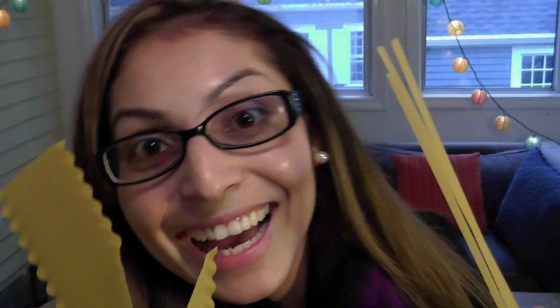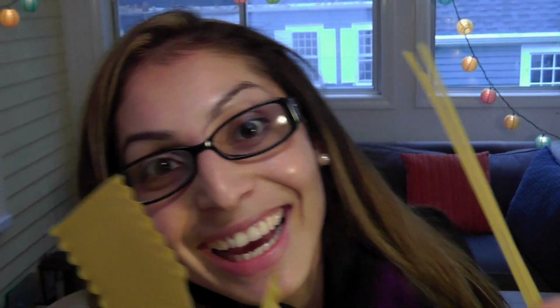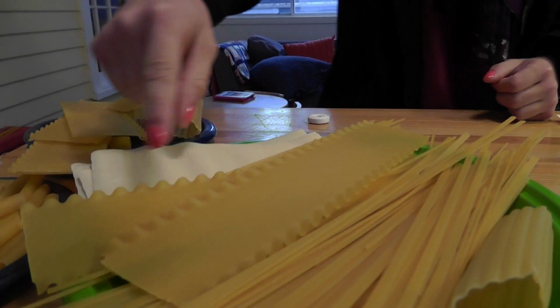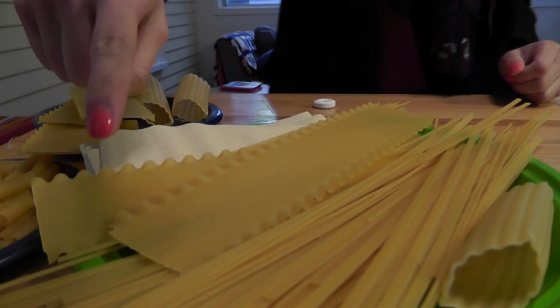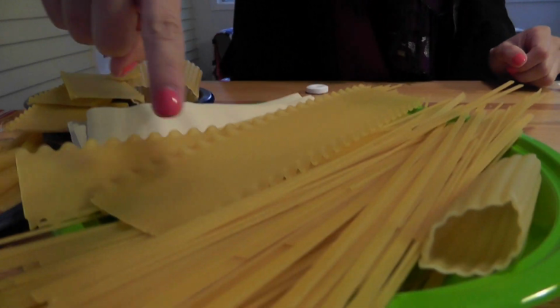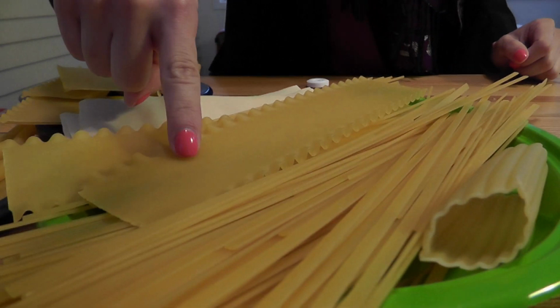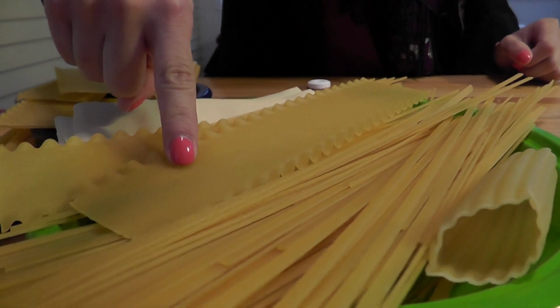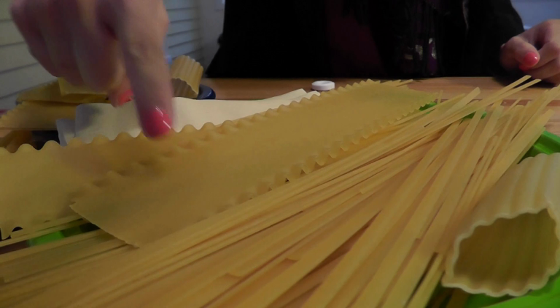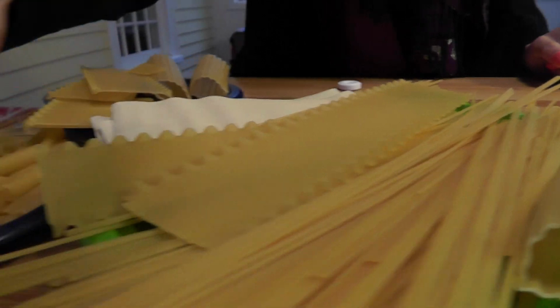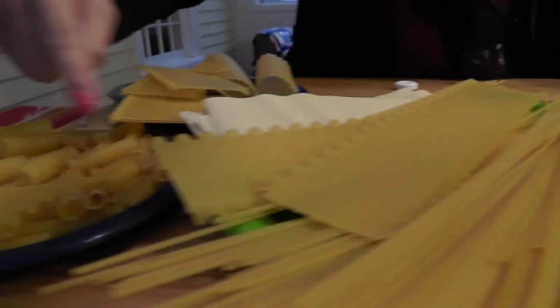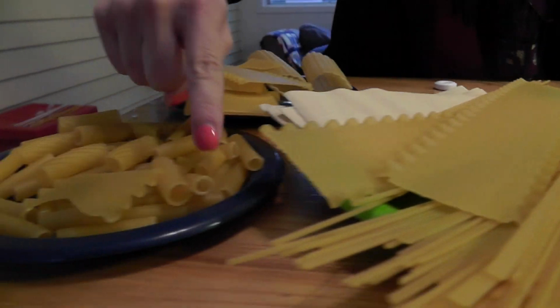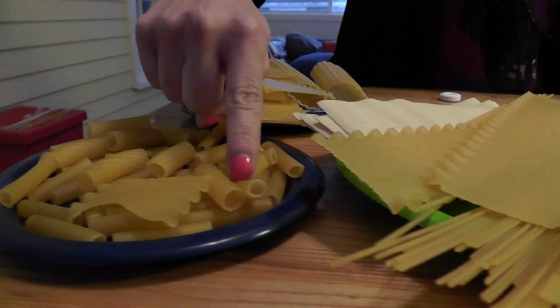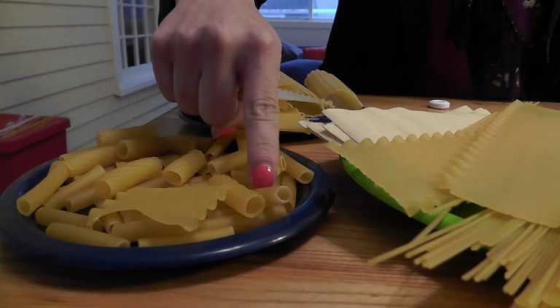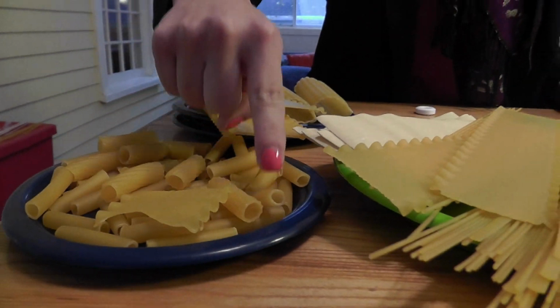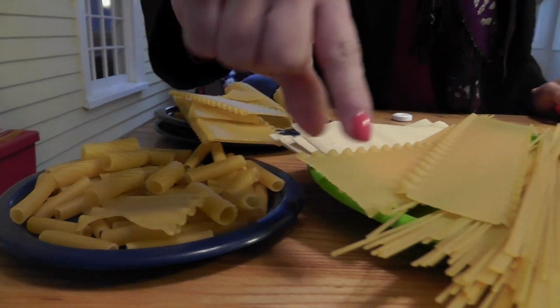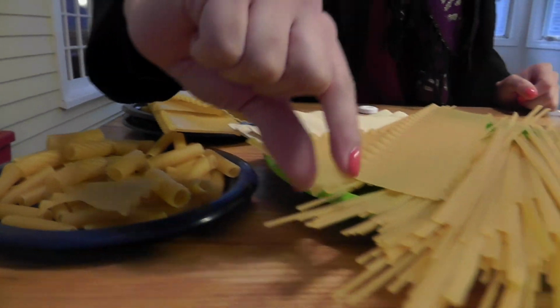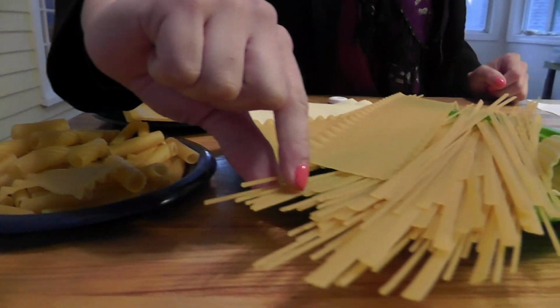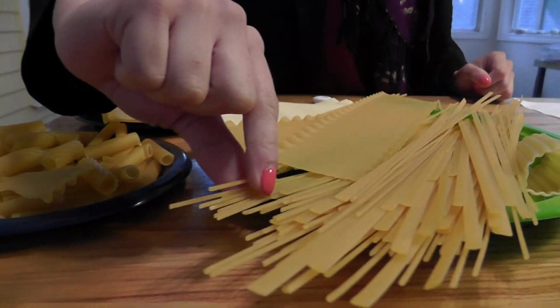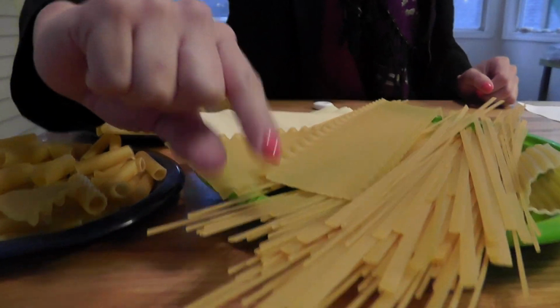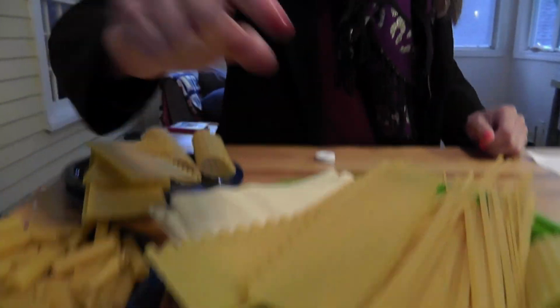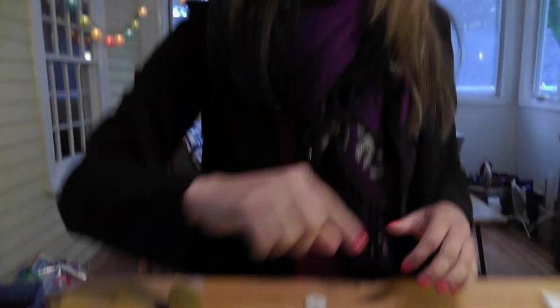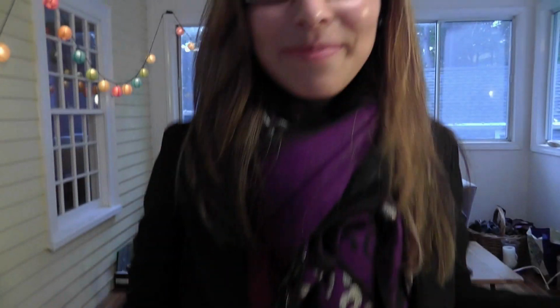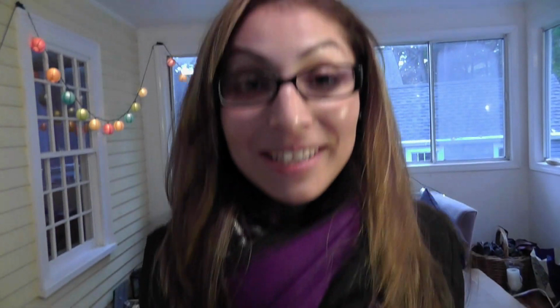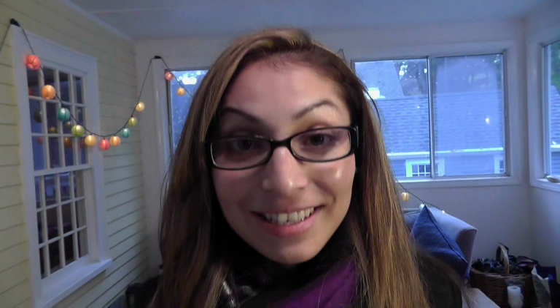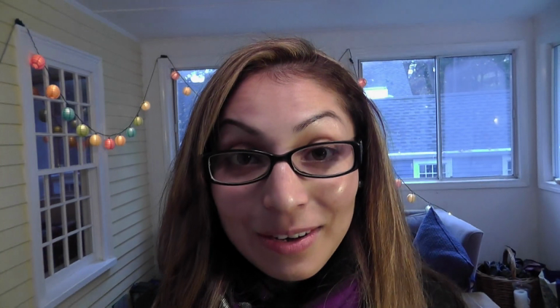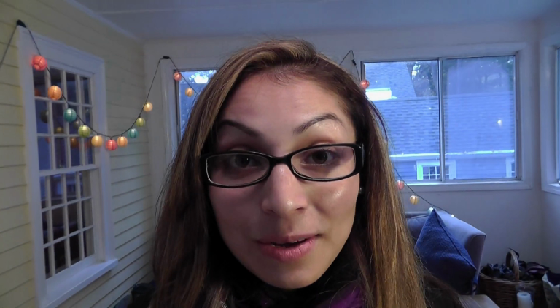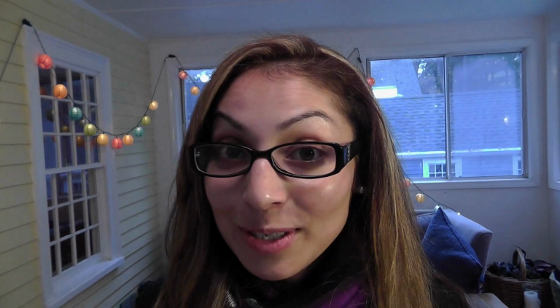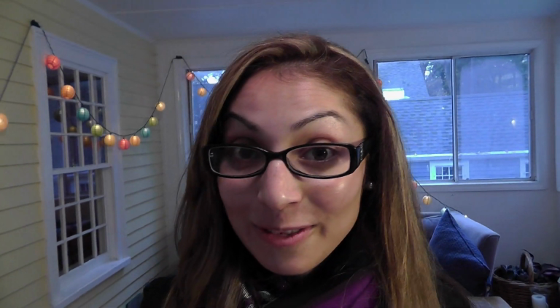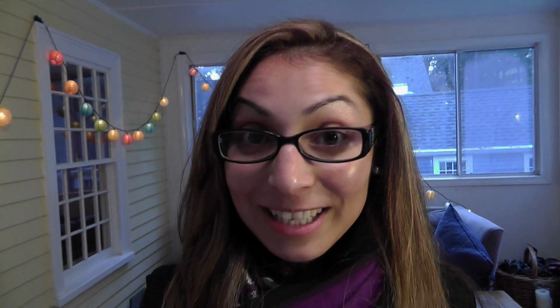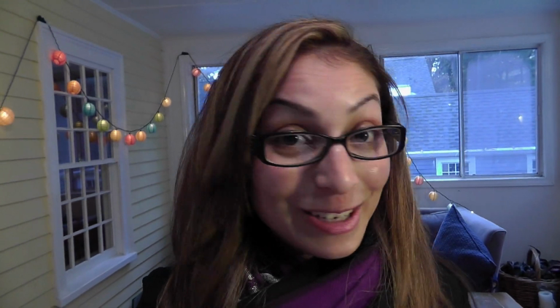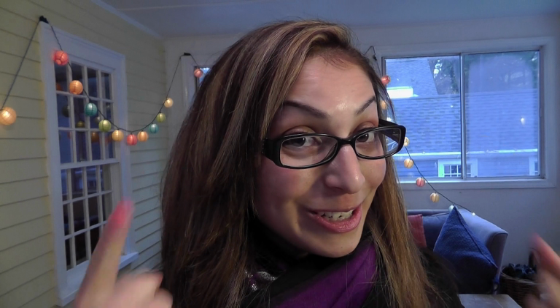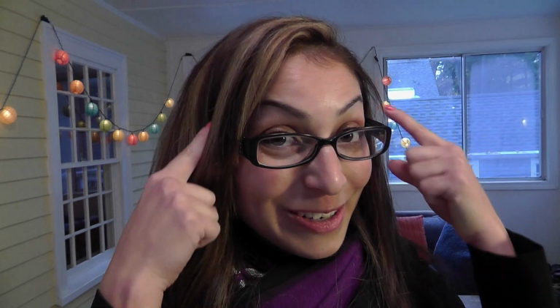You can use lasagna, ziti, spaghetti, or any other pasta too. But don't forget to use your noodle!